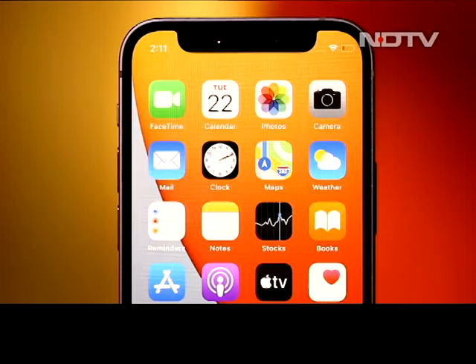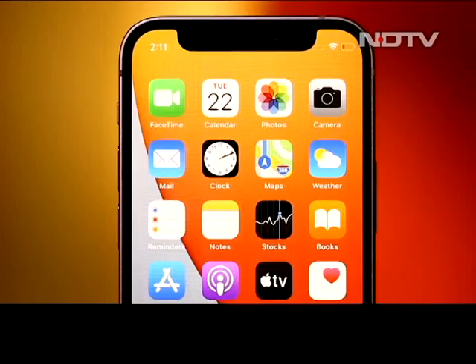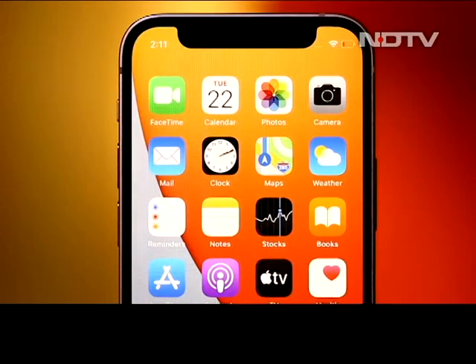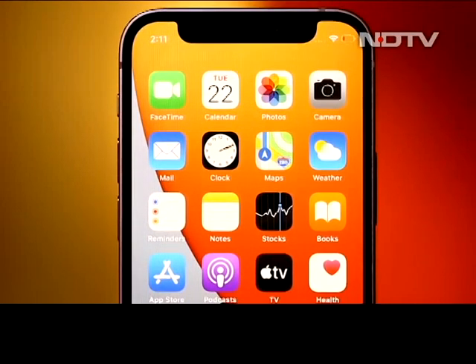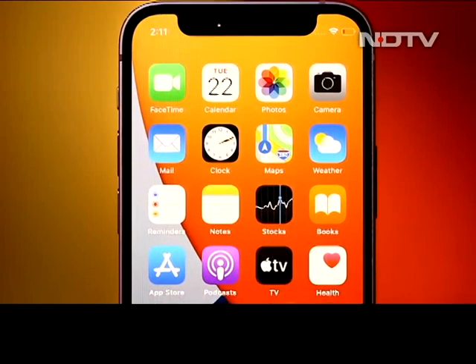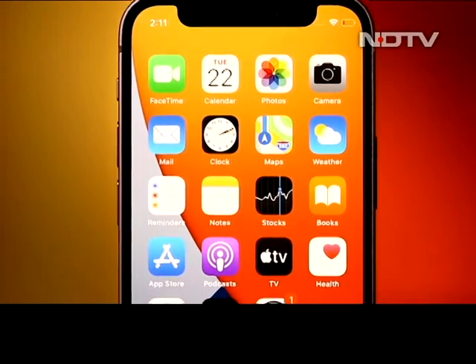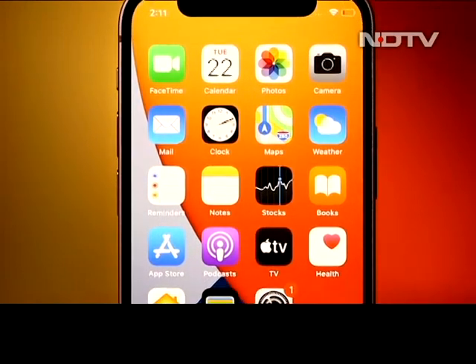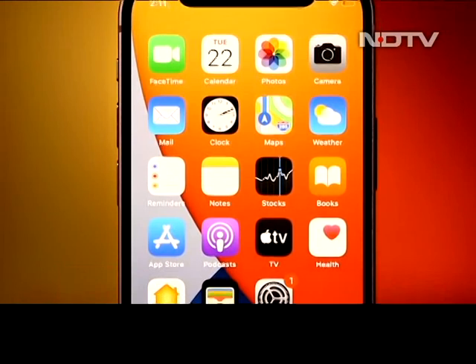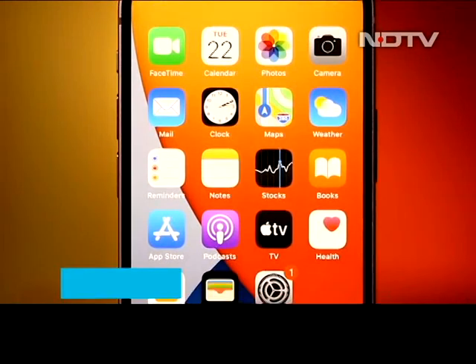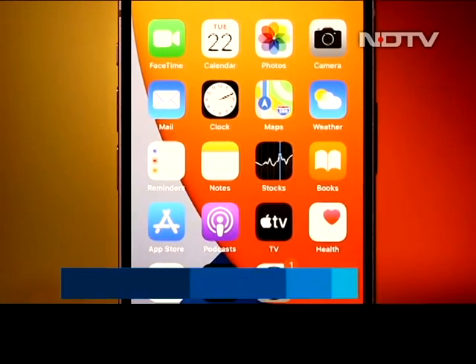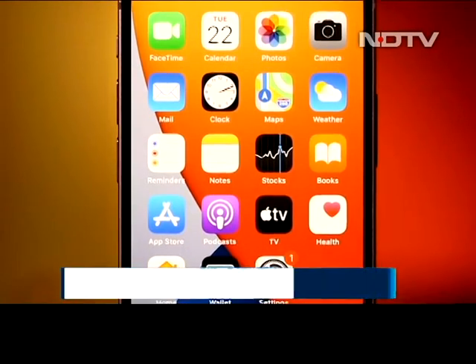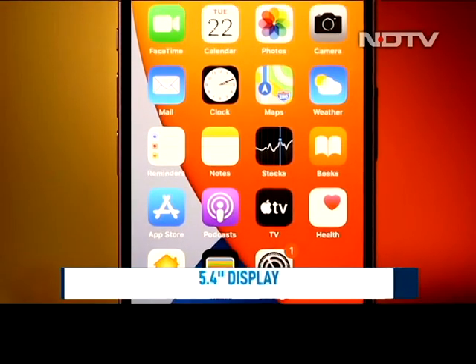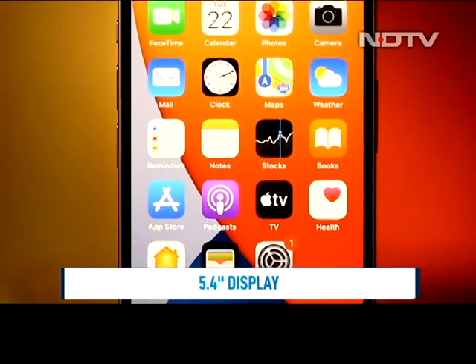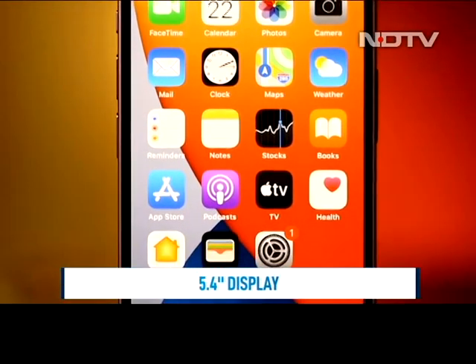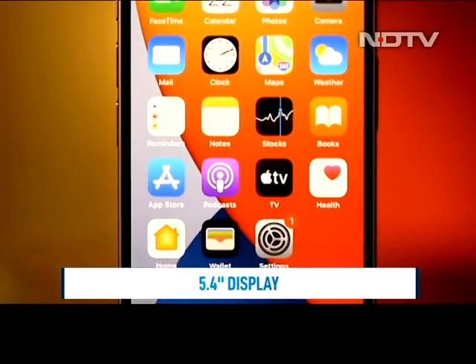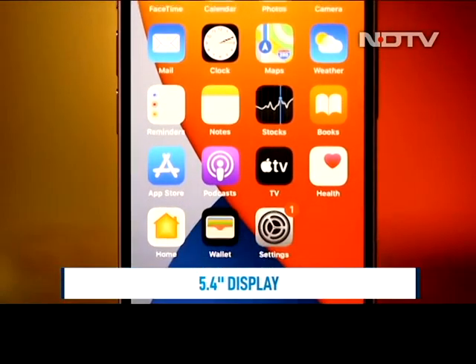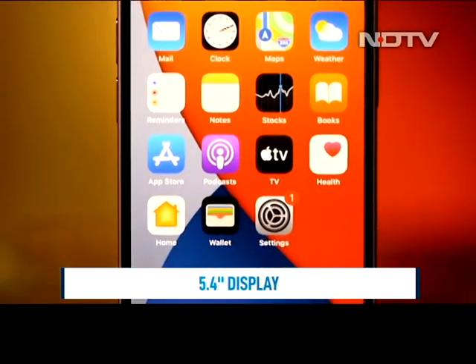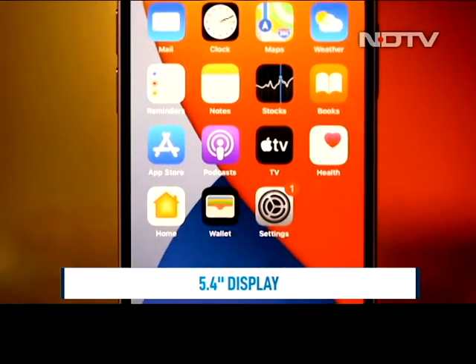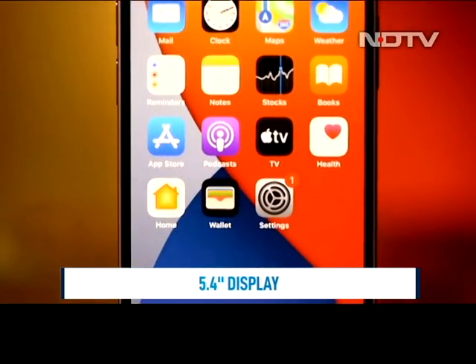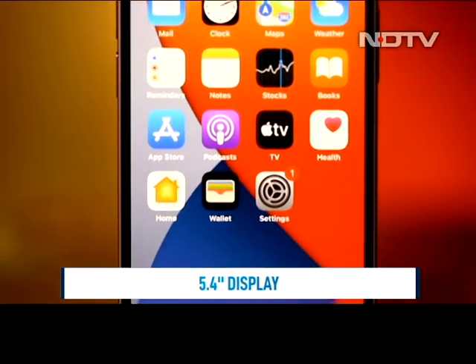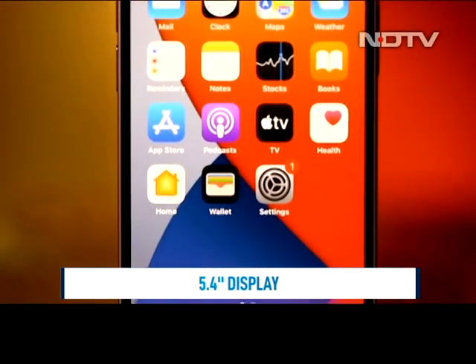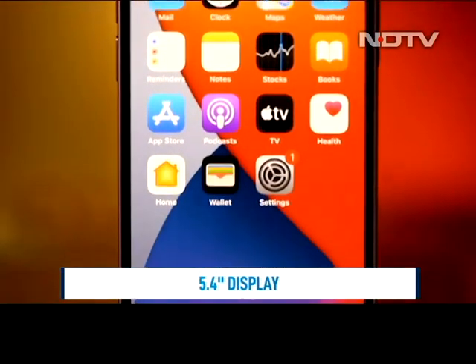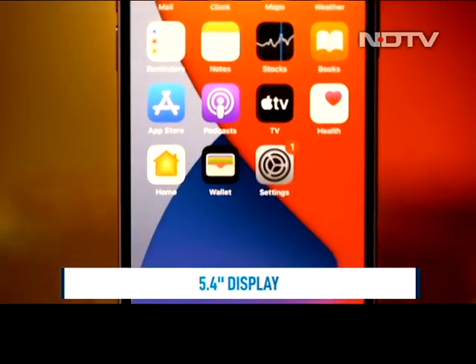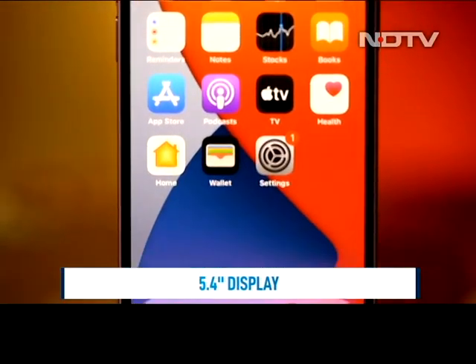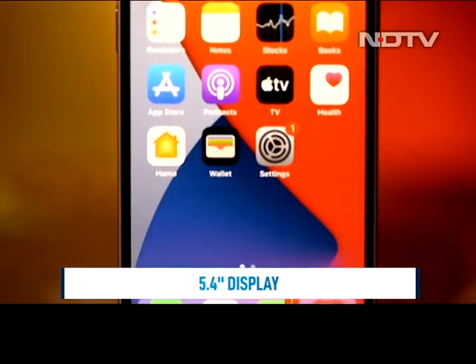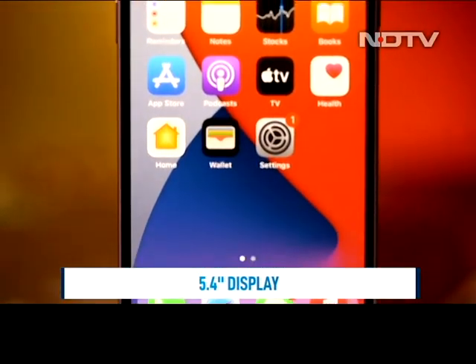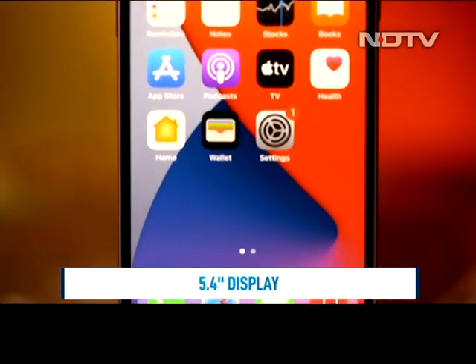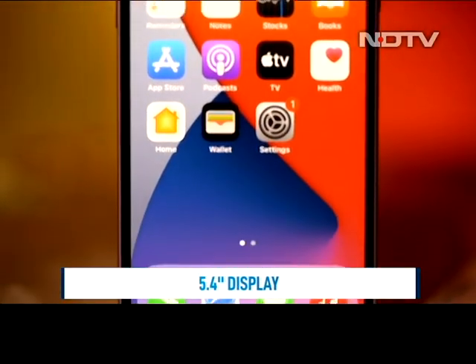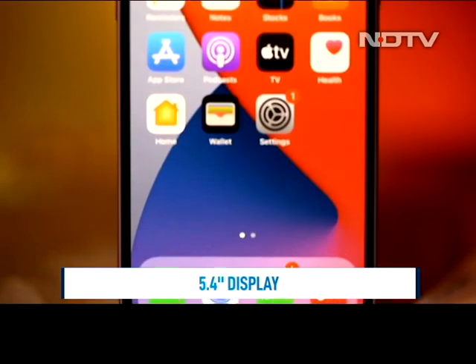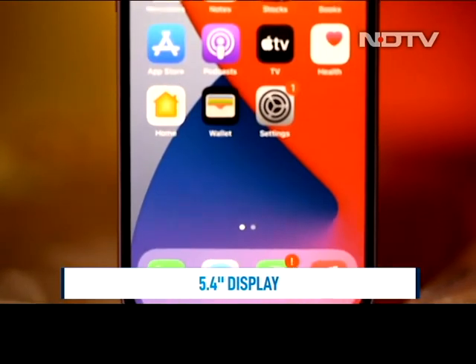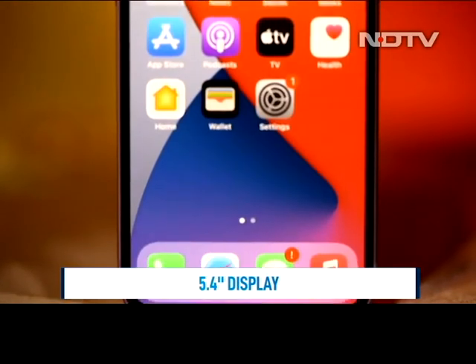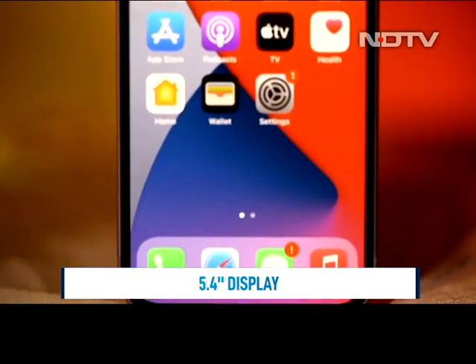The beauty of the iPhone 12 mini is the compact 5.4-inch screen that makes it perfect for one-hand use or to easily slip in your pocket.